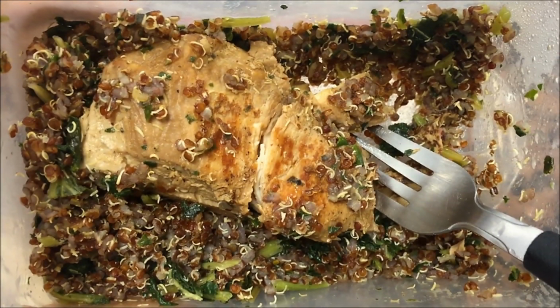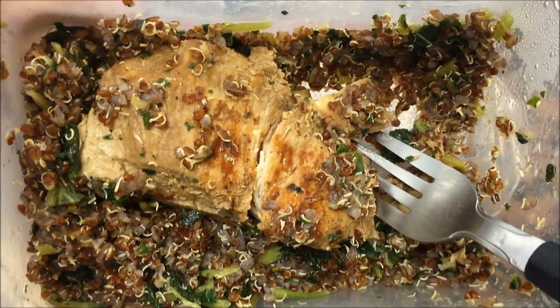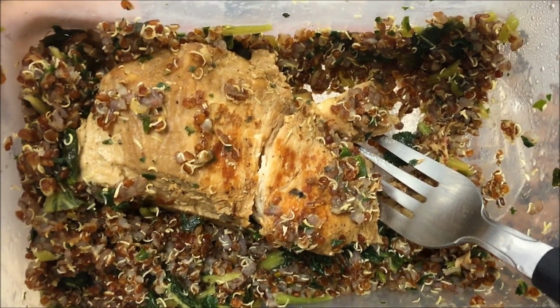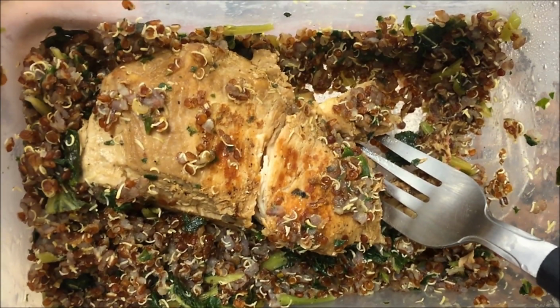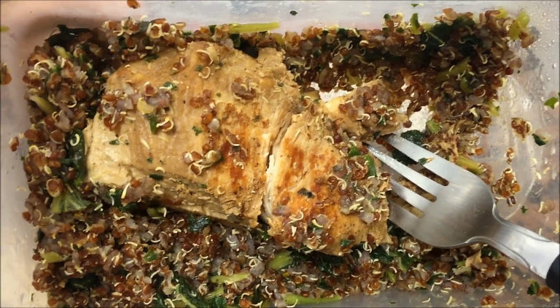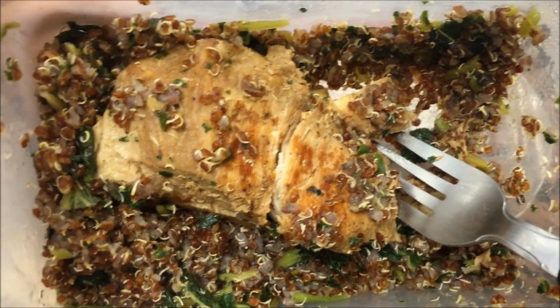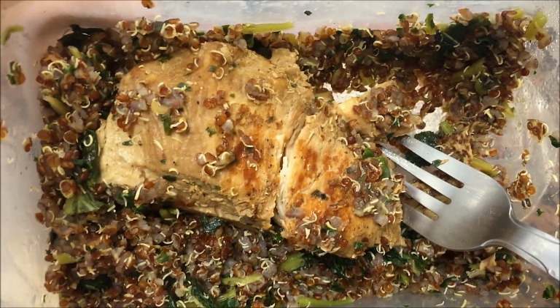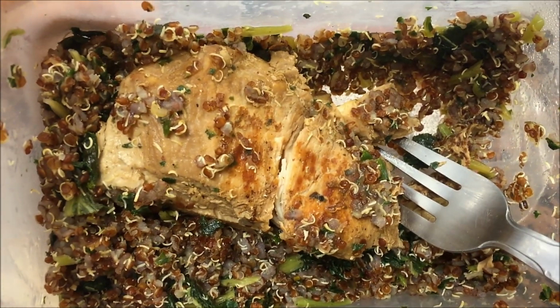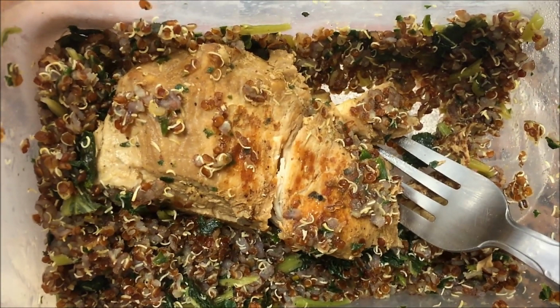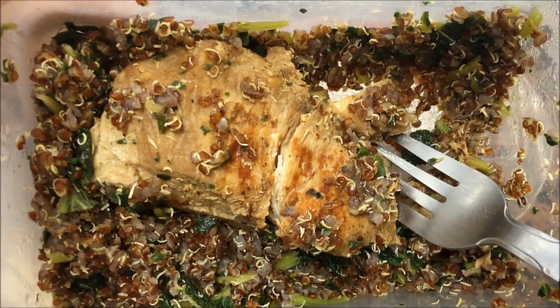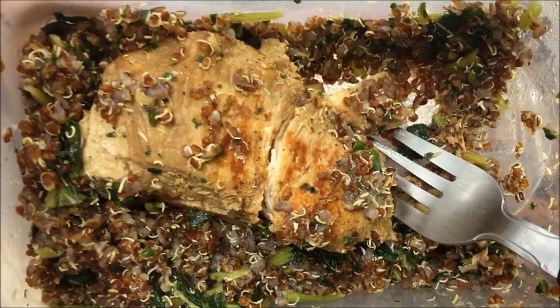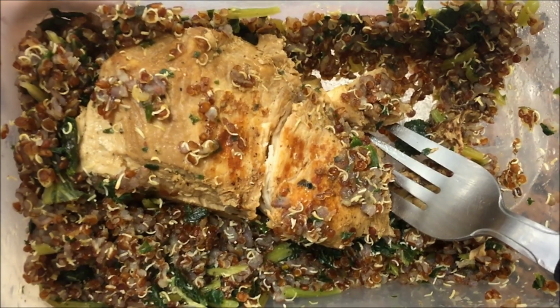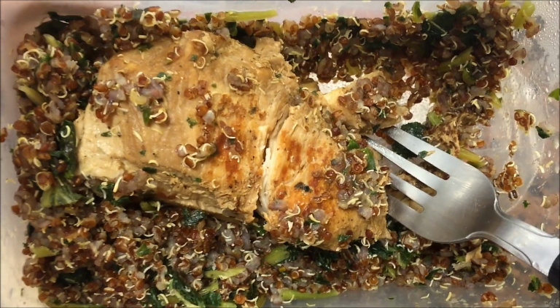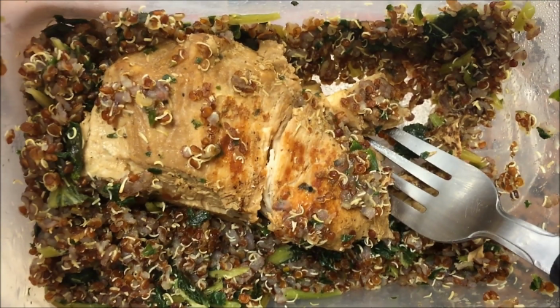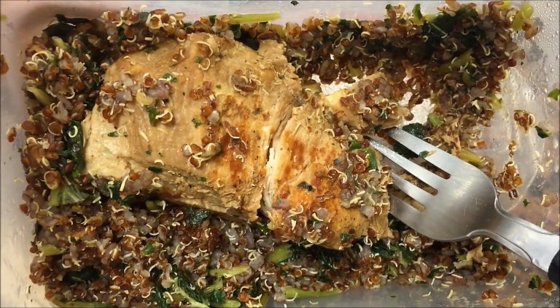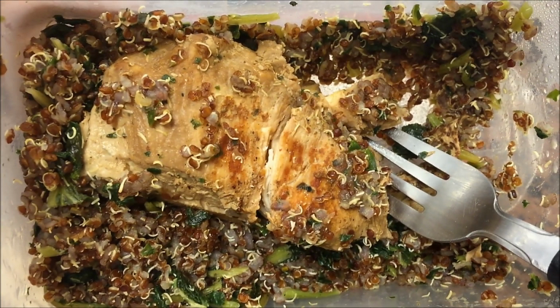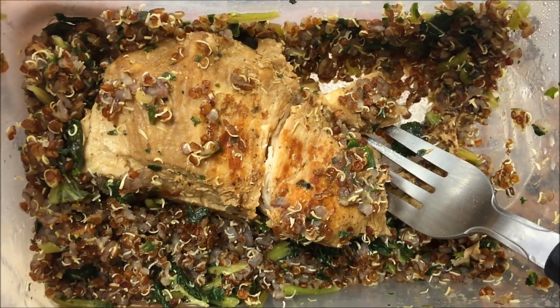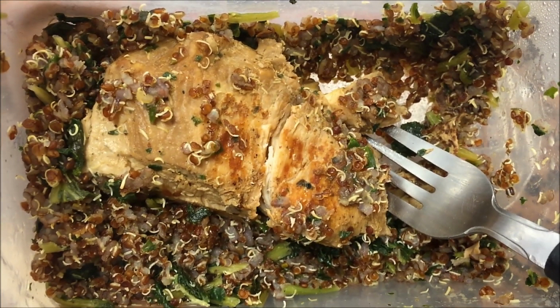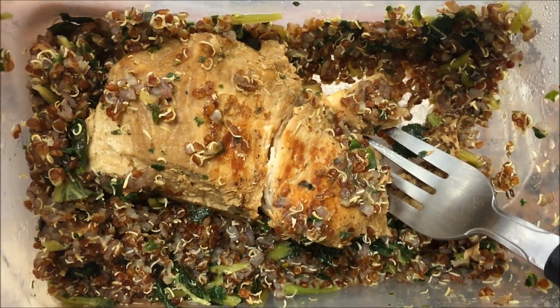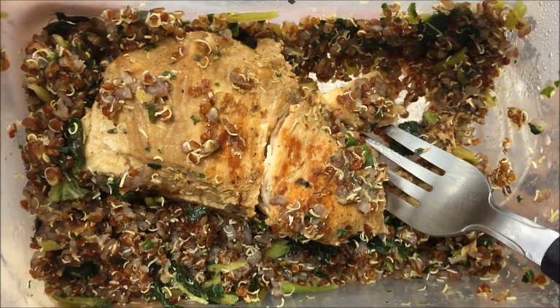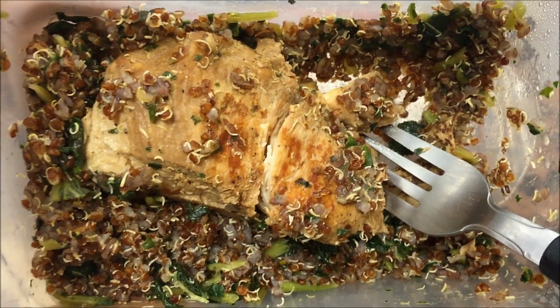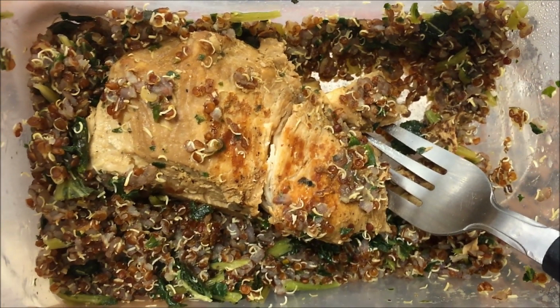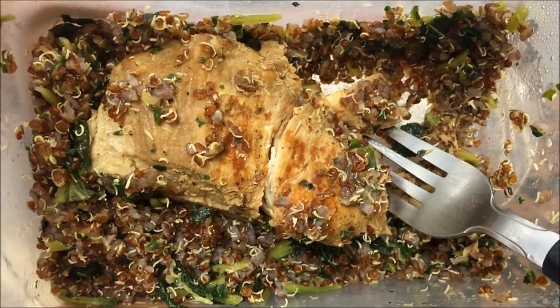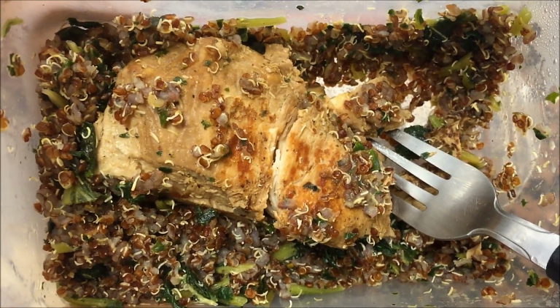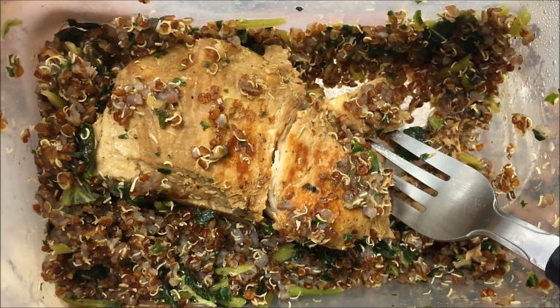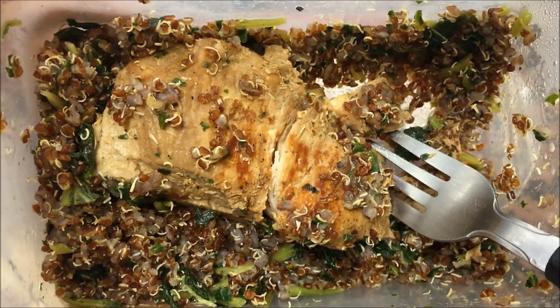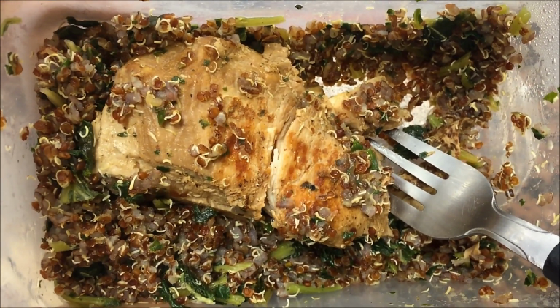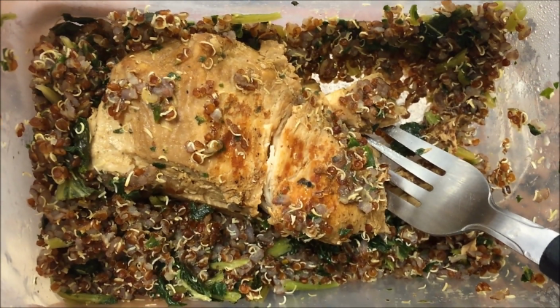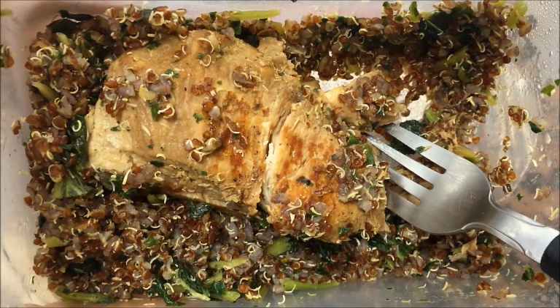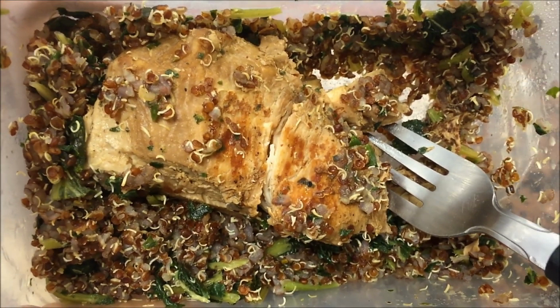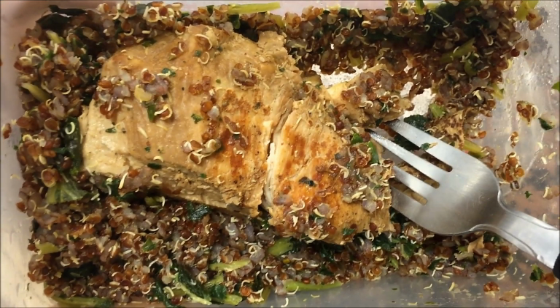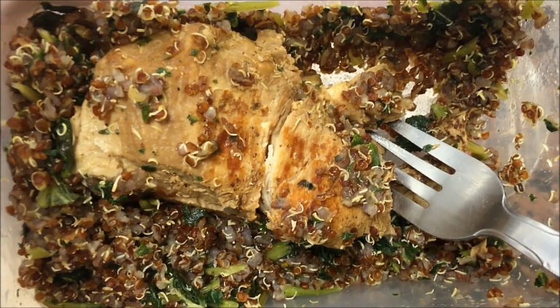Four ounces of chicken and 104 grams of kale and quinoa. Nom nom.